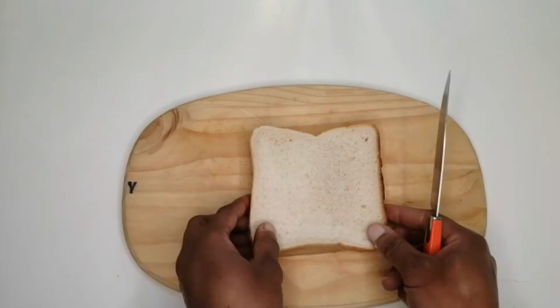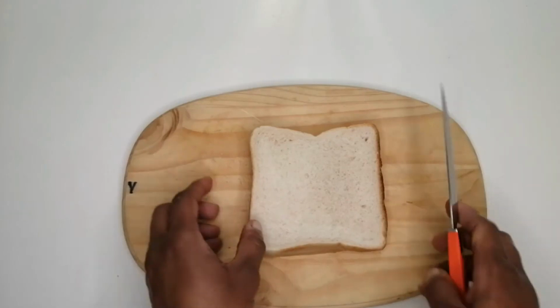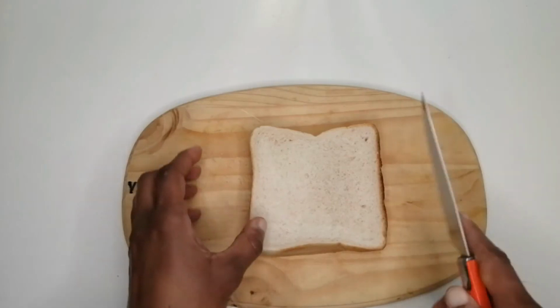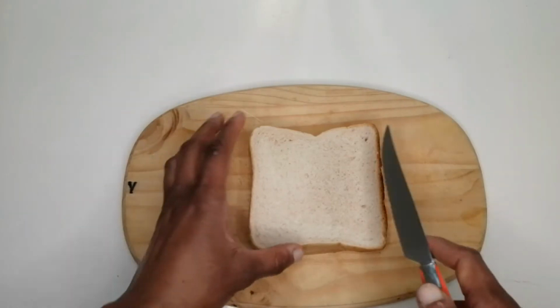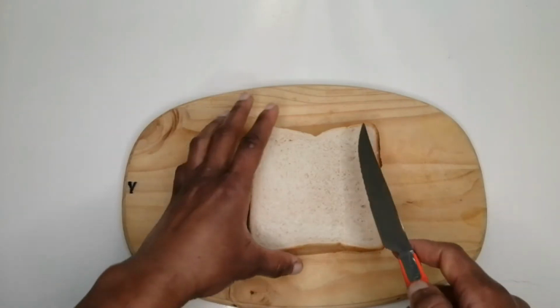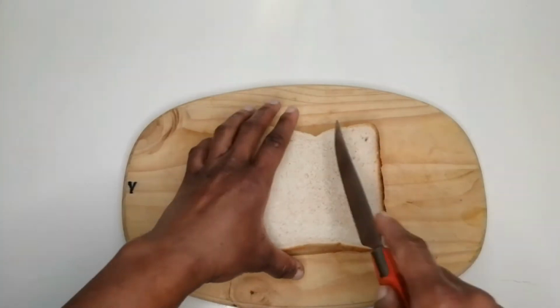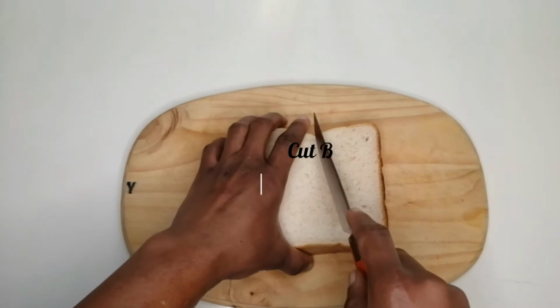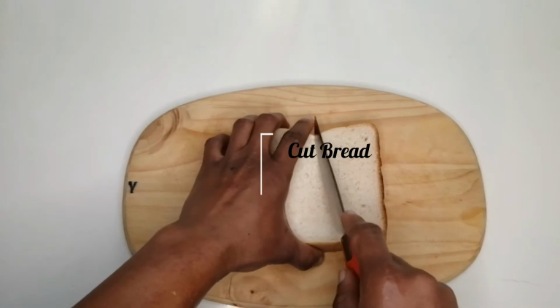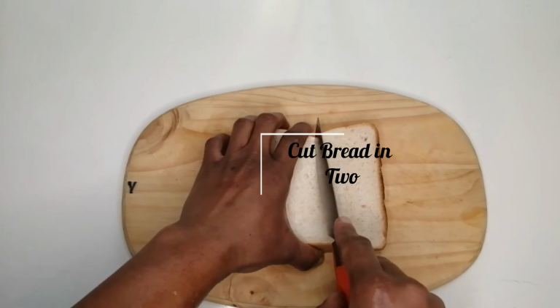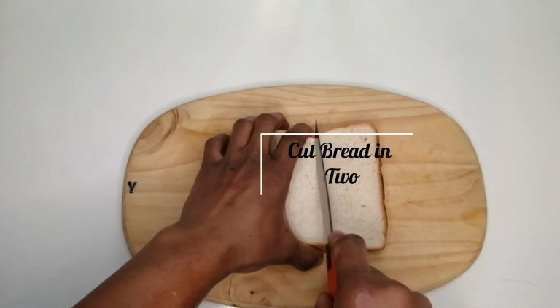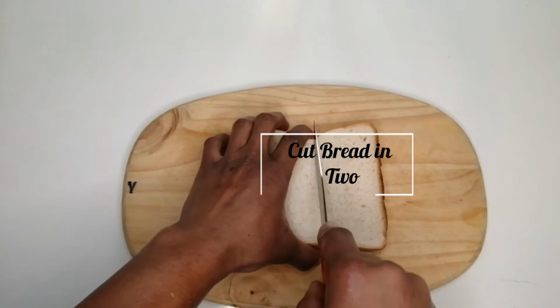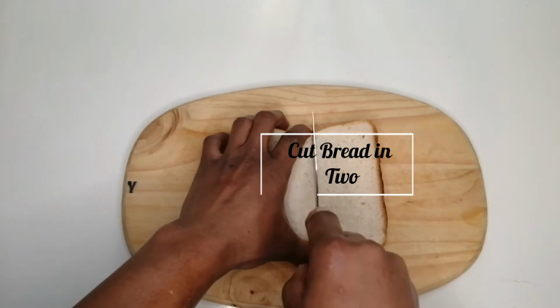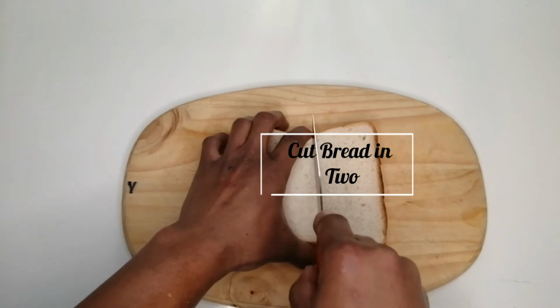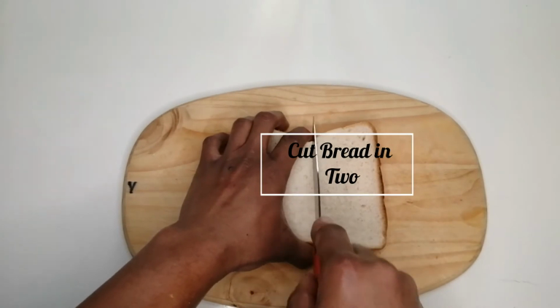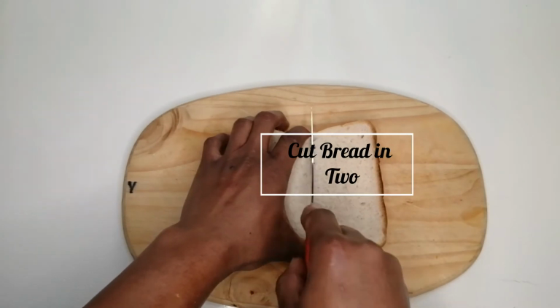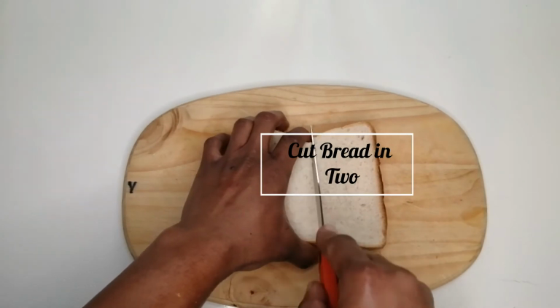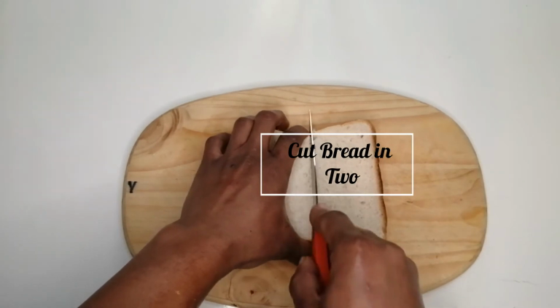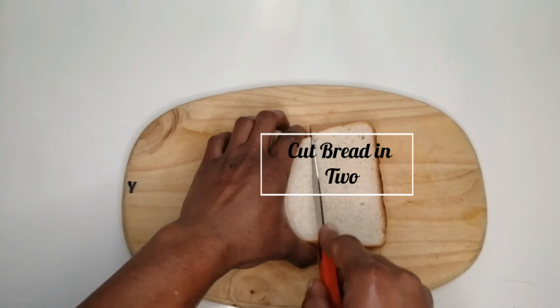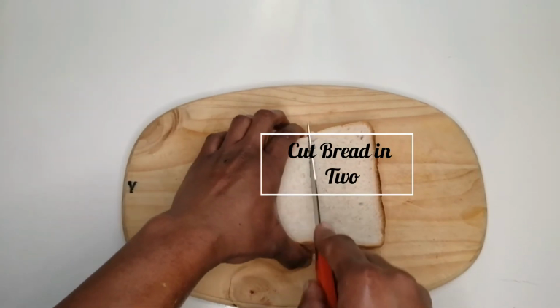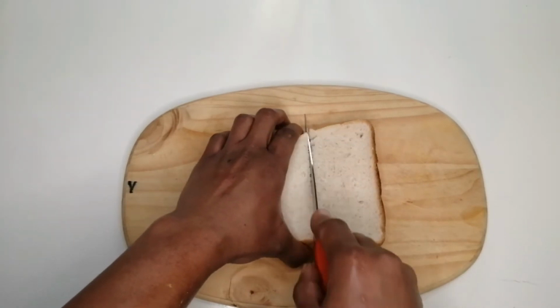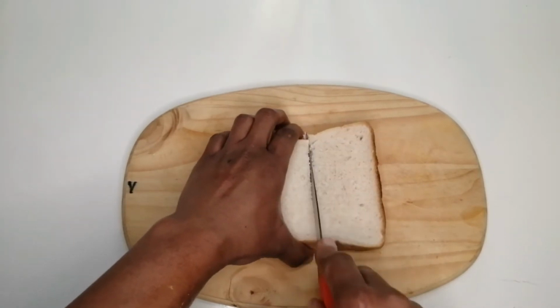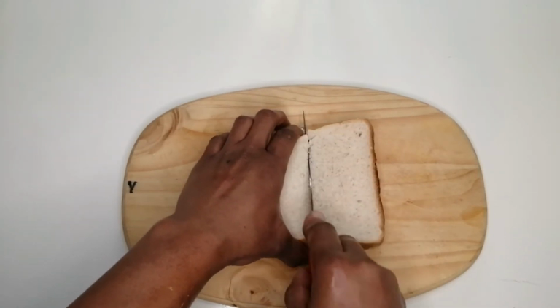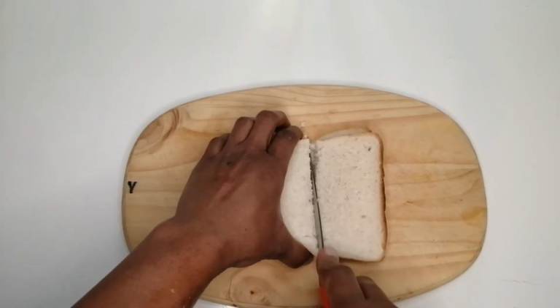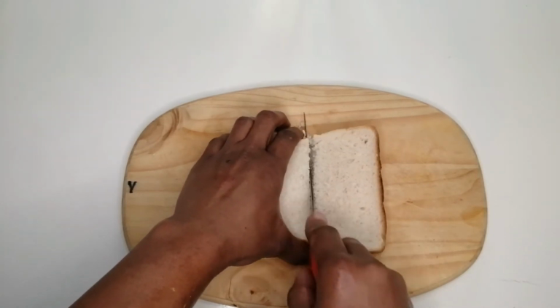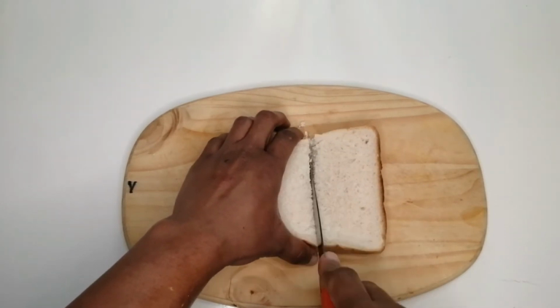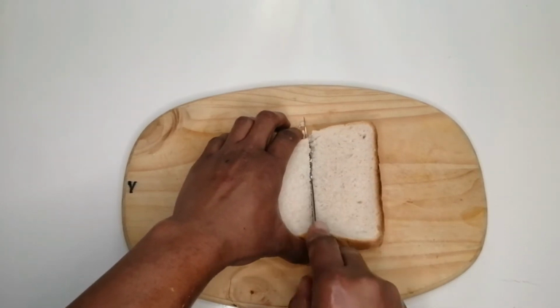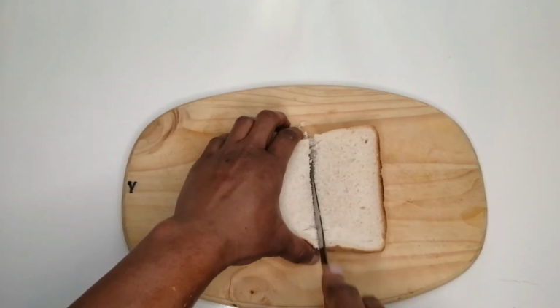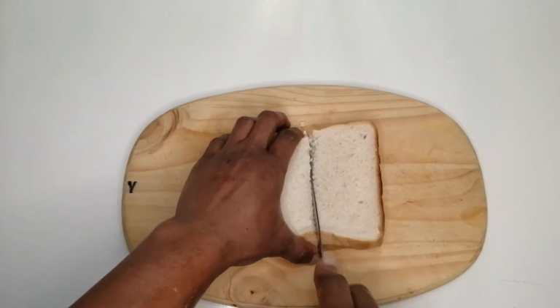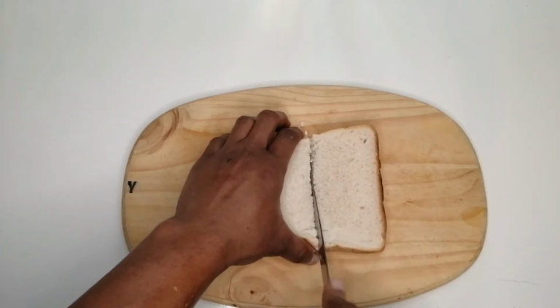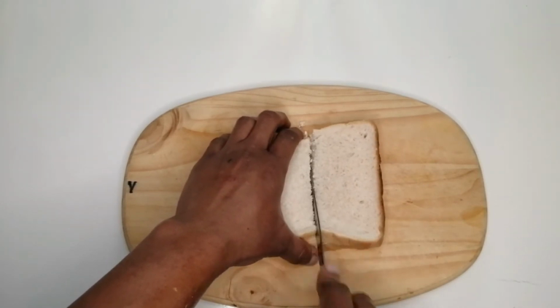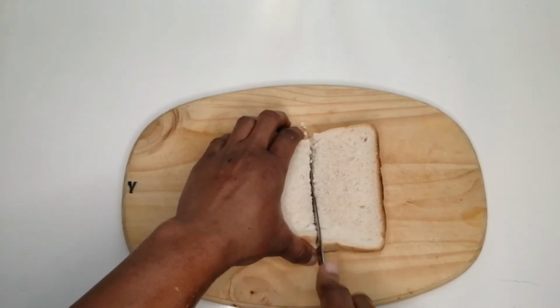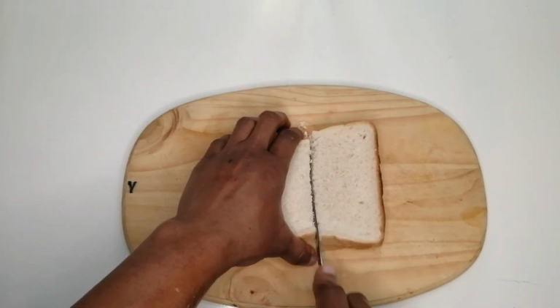Now it's time for the bread. You basically need to just cut your bread into two equal halves.